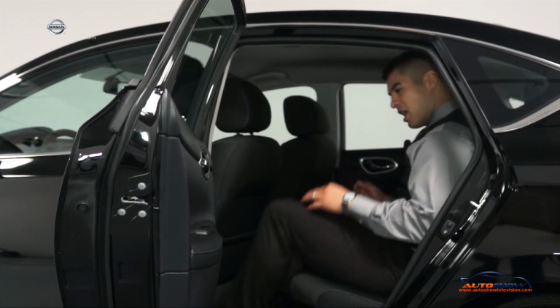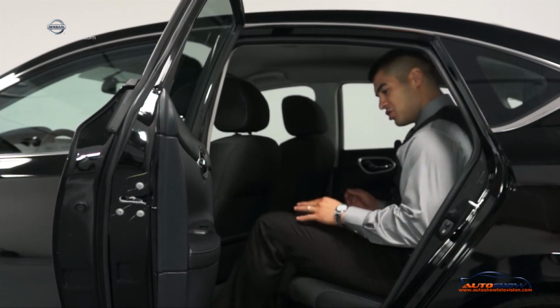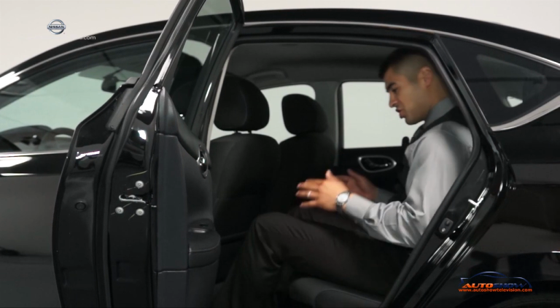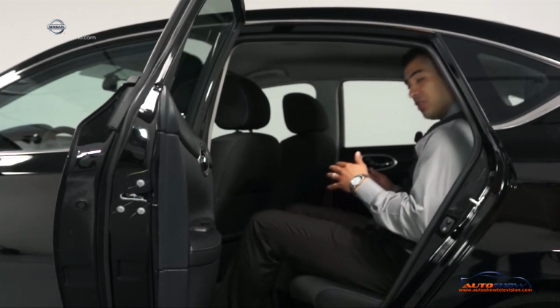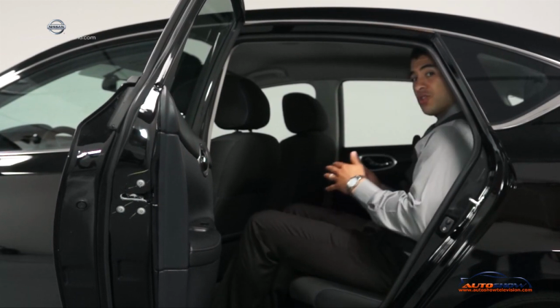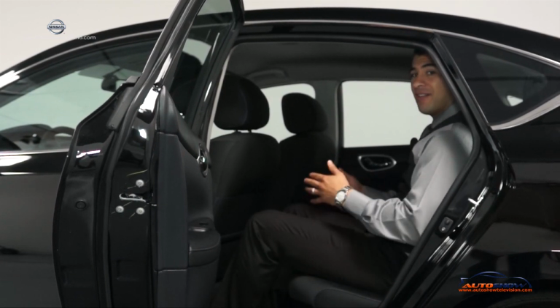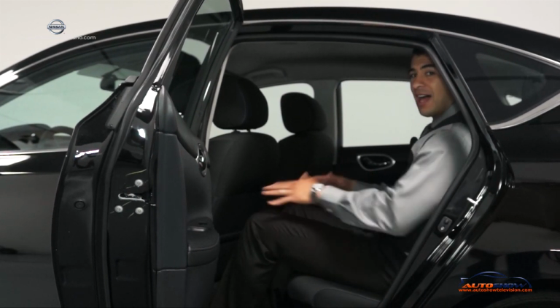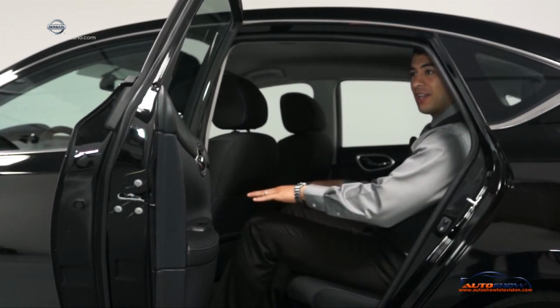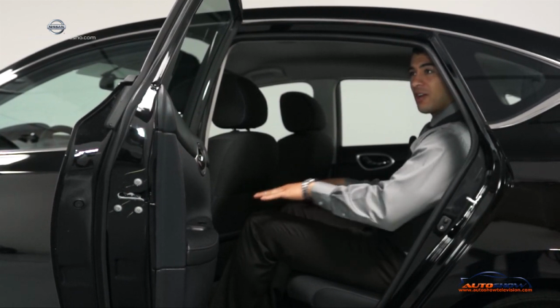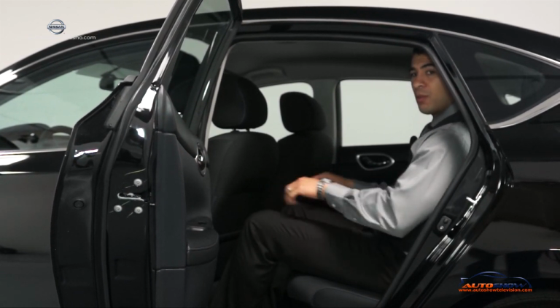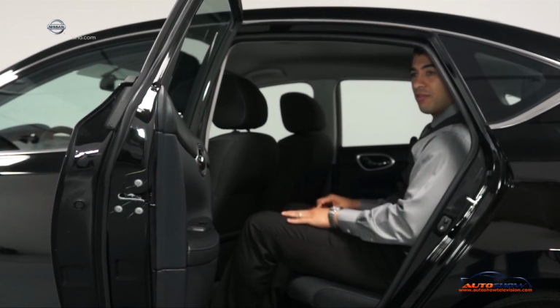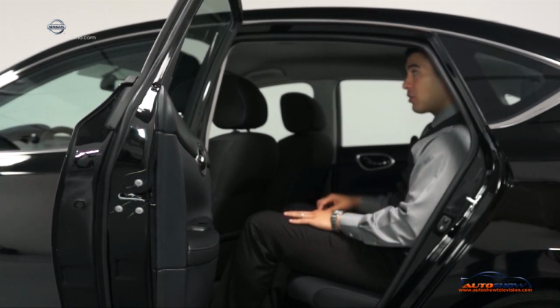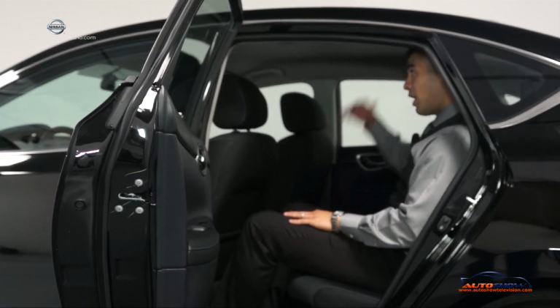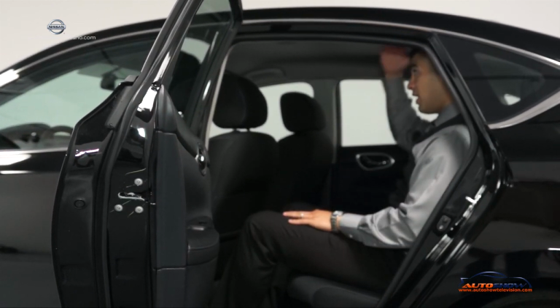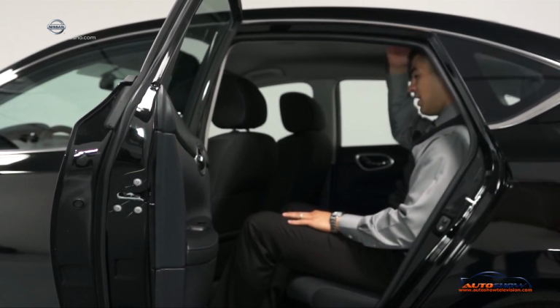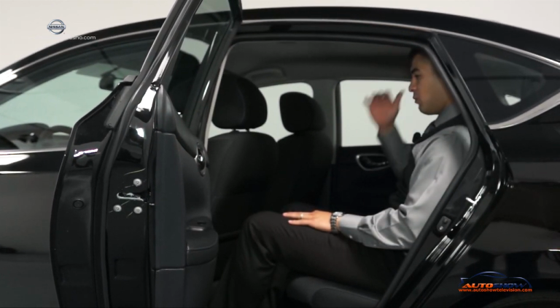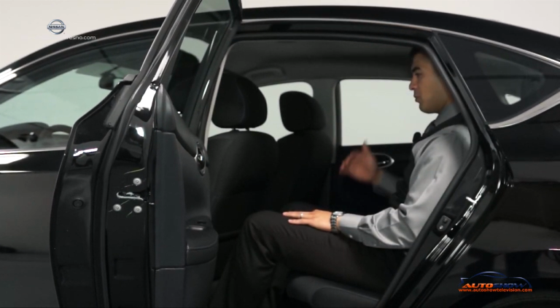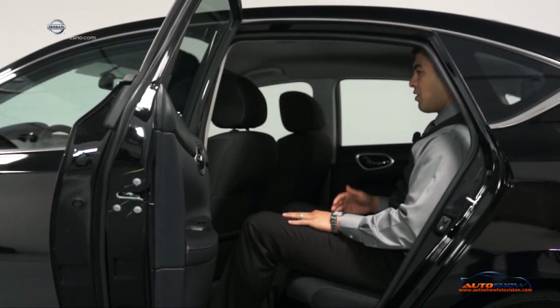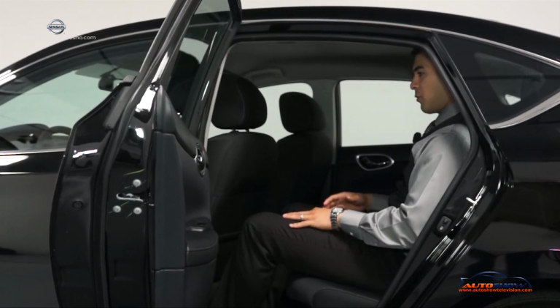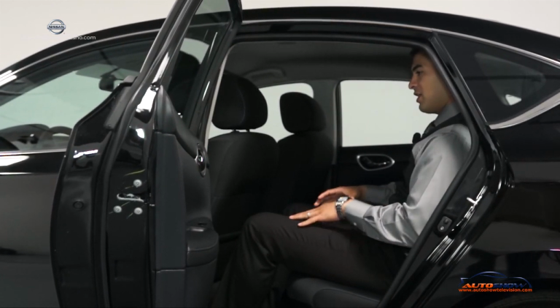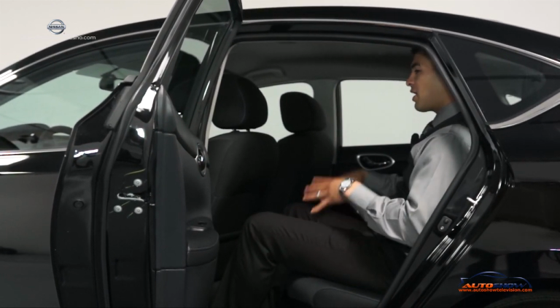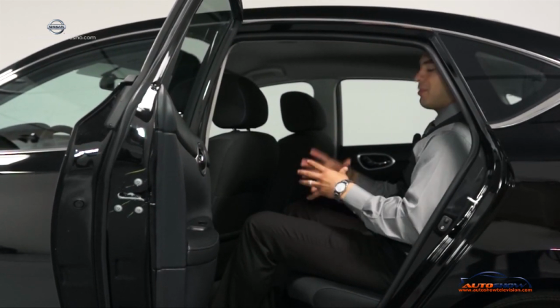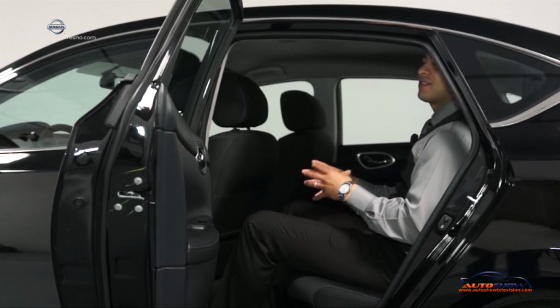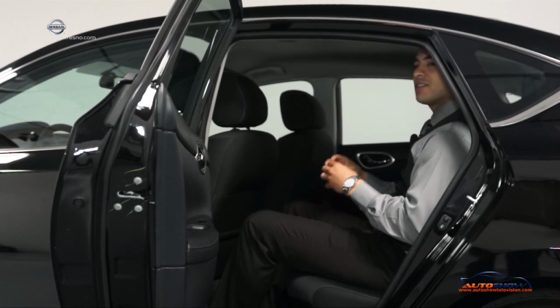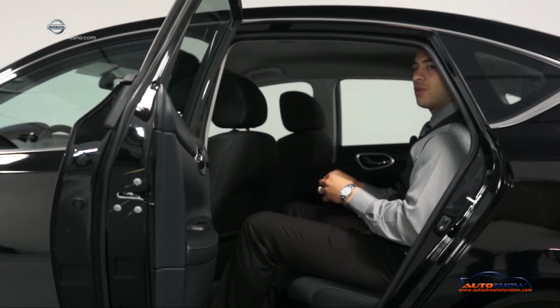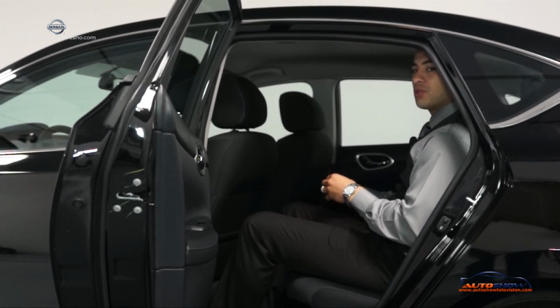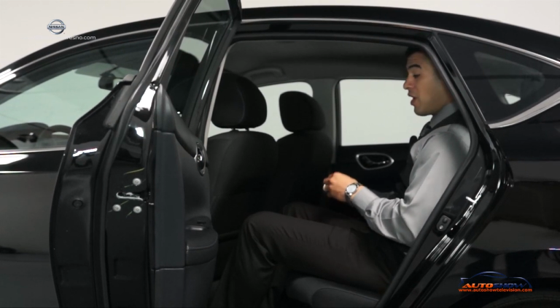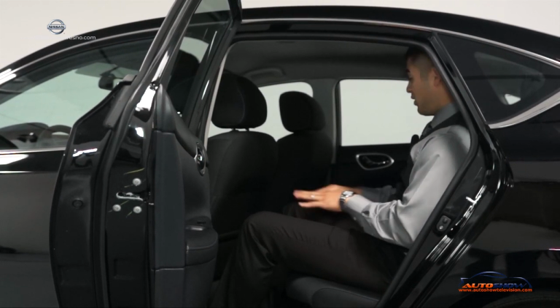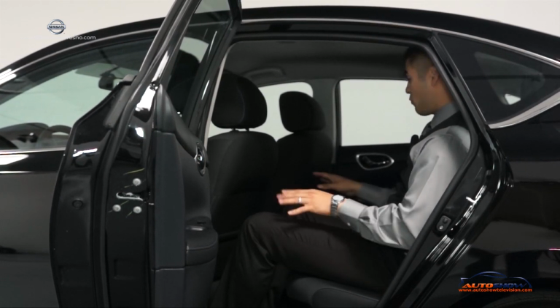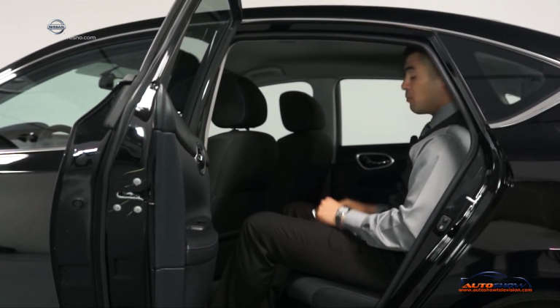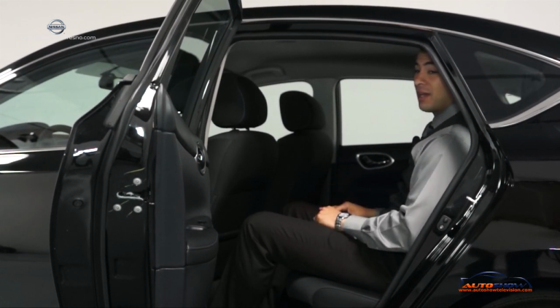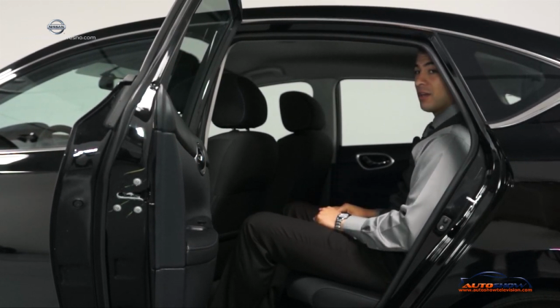As you can see, you still have a lot of leg room on the vehicle and a lot of head room. For being a compact-size vehicle, you still have a lot of room back here.